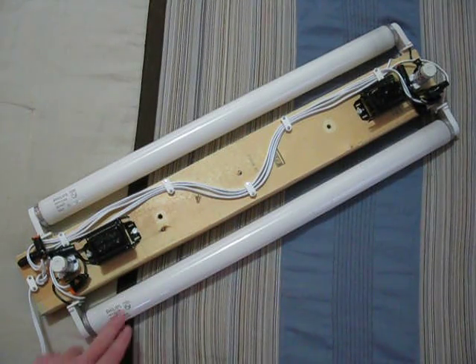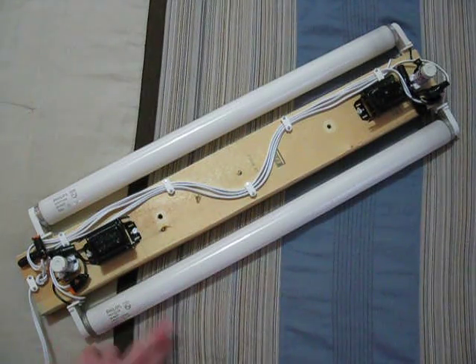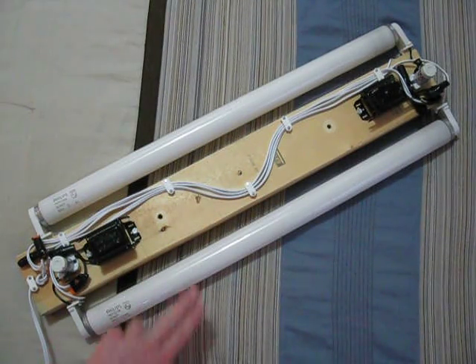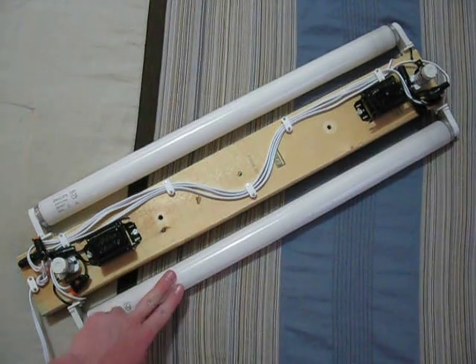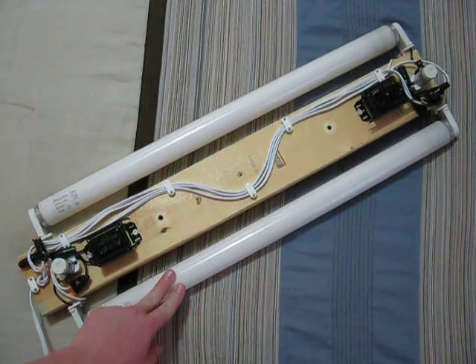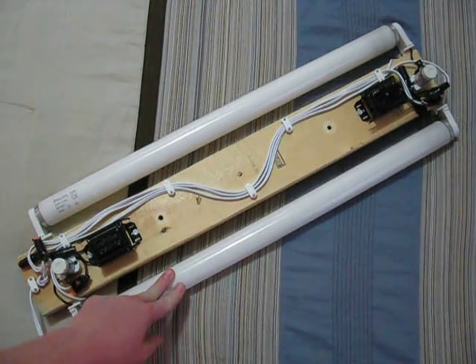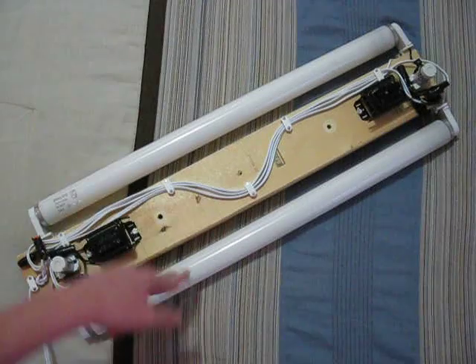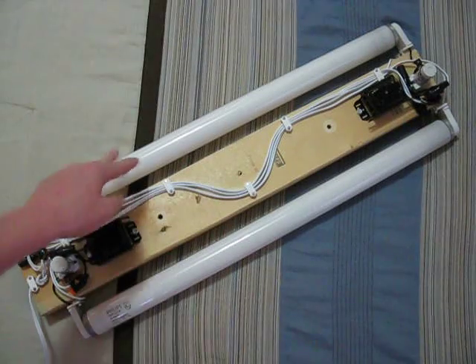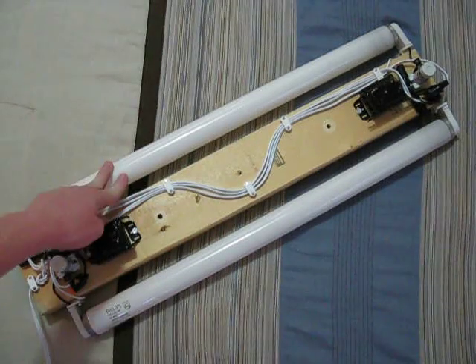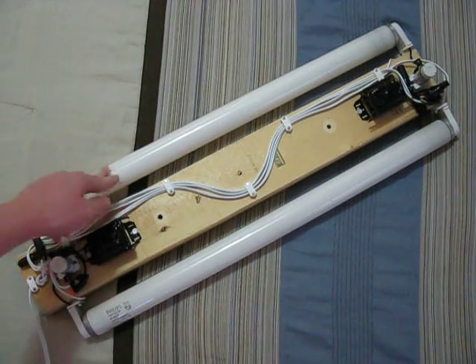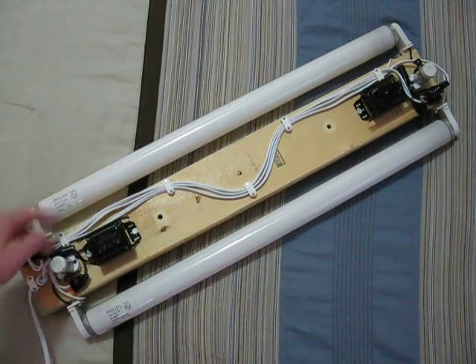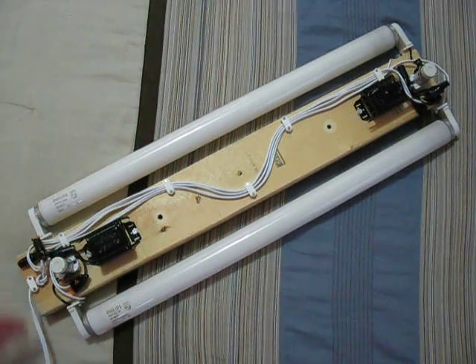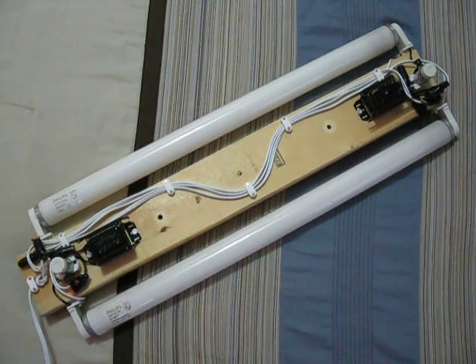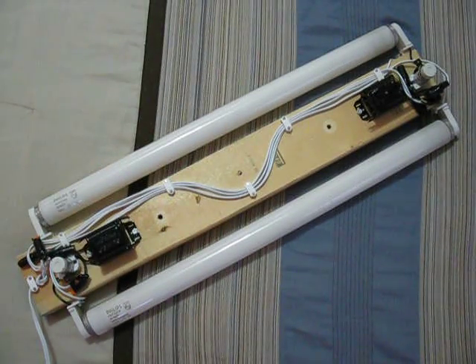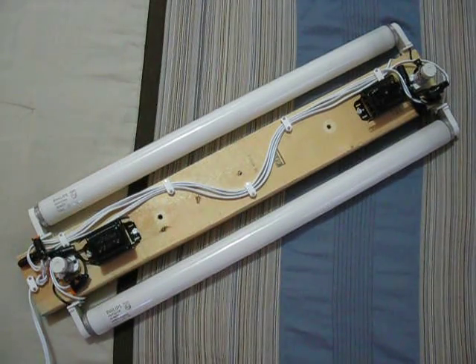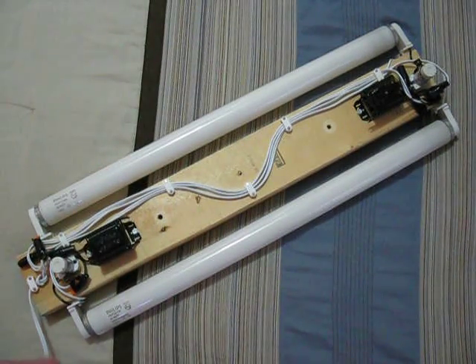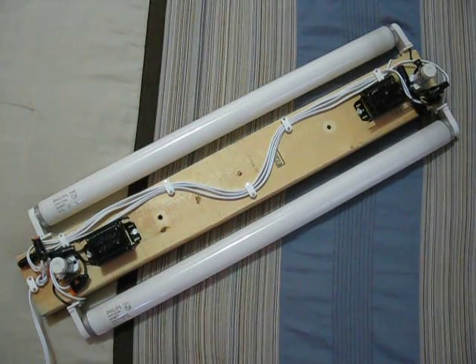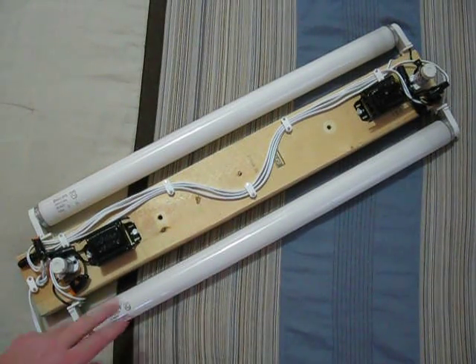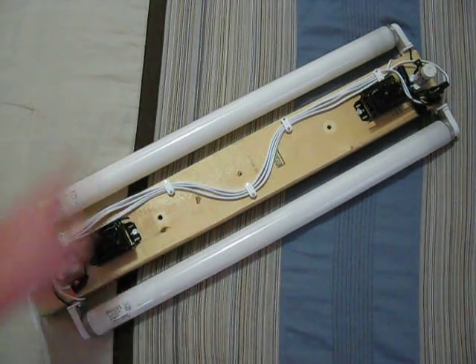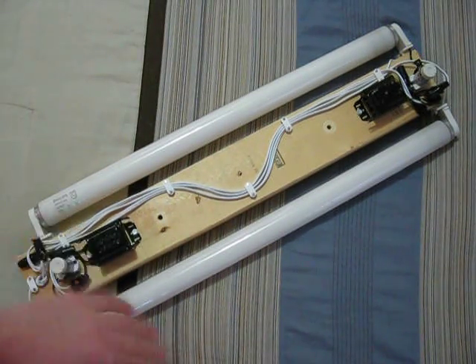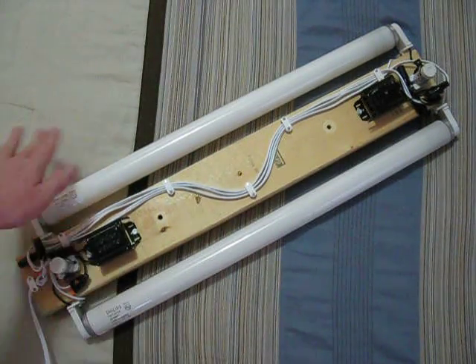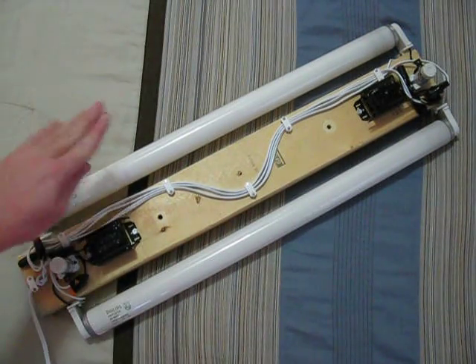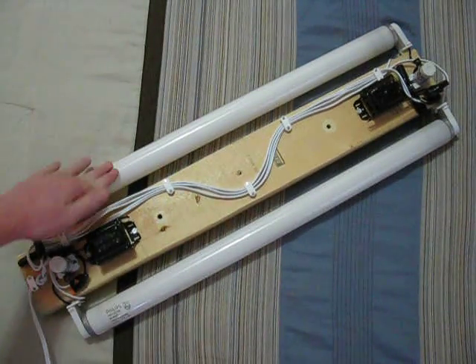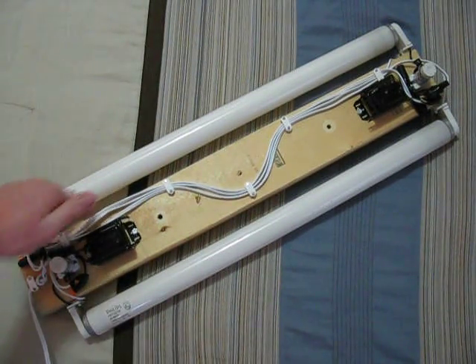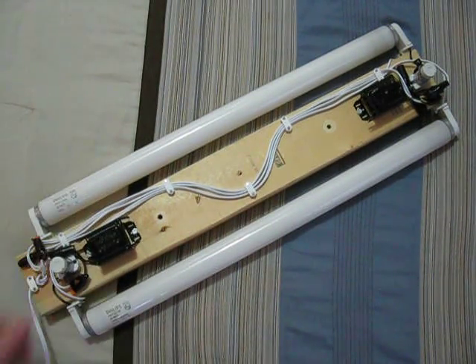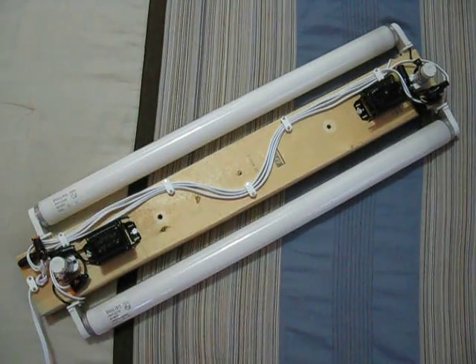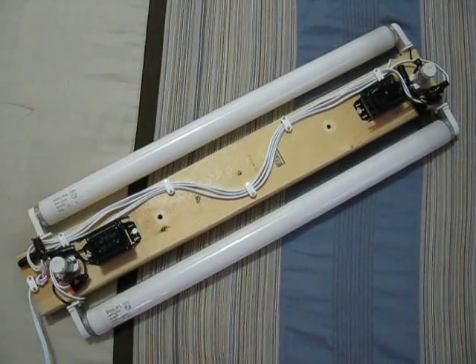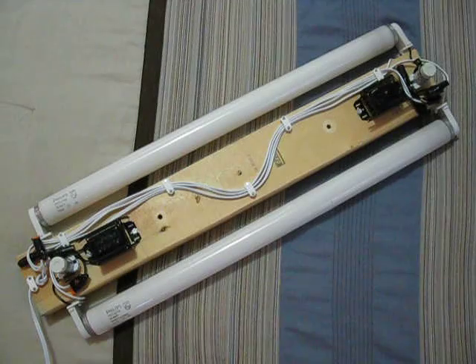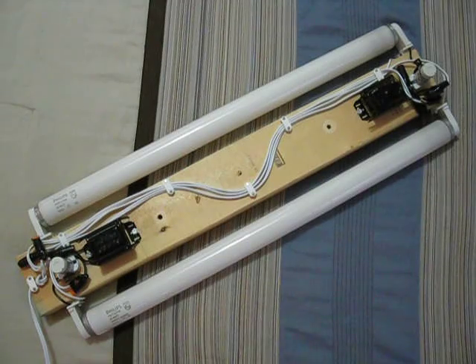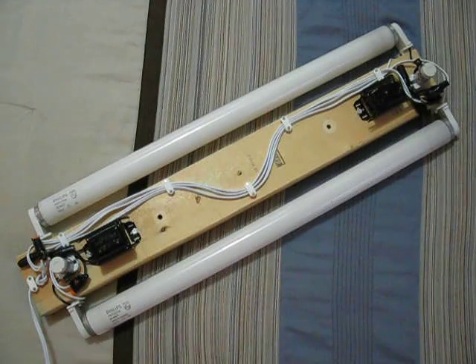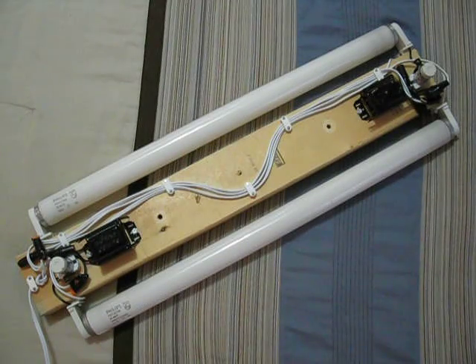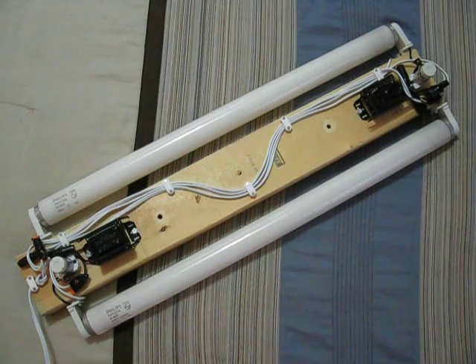This one is cool white and this one is warm white. They're both made by Philips, but this one I think is at the end of its life.